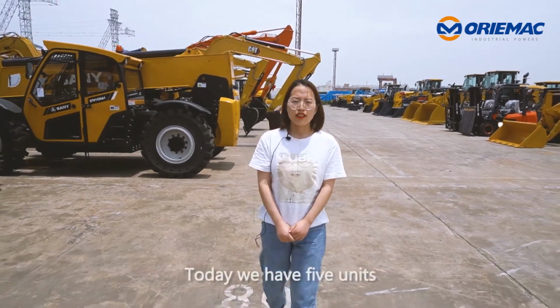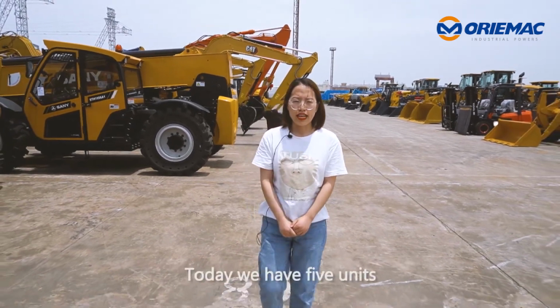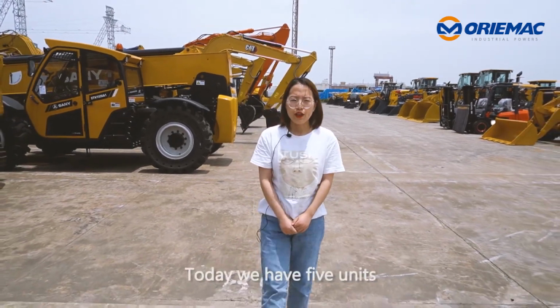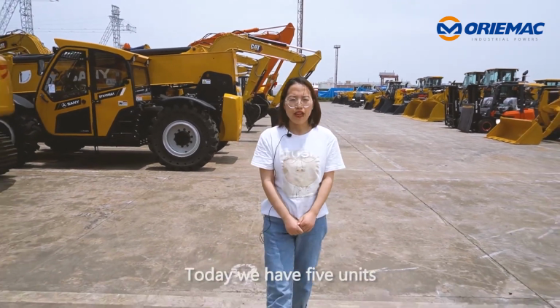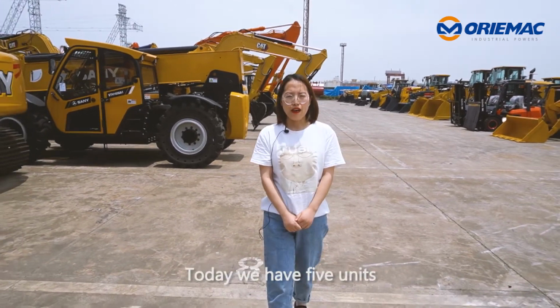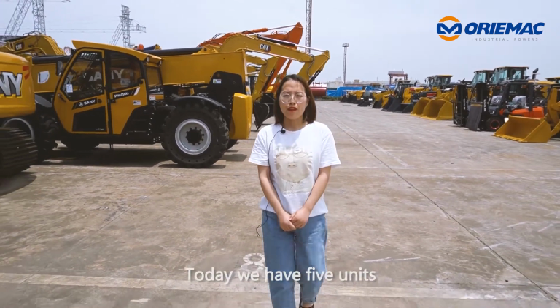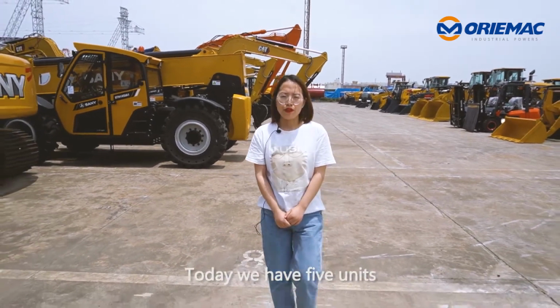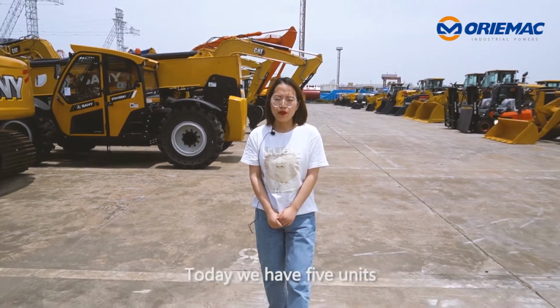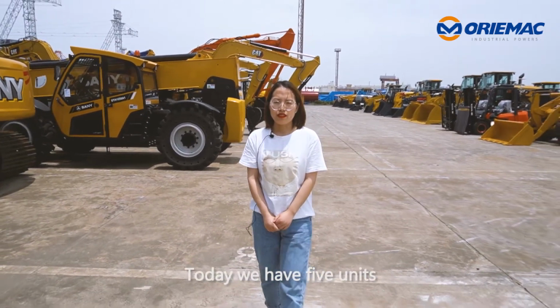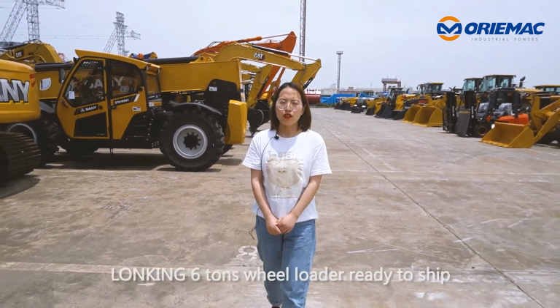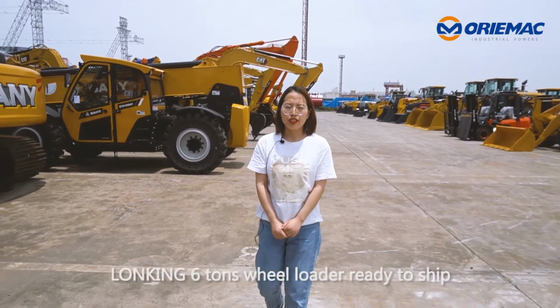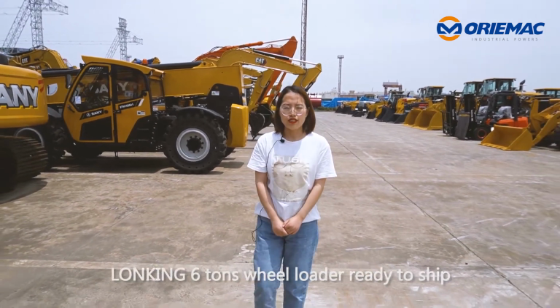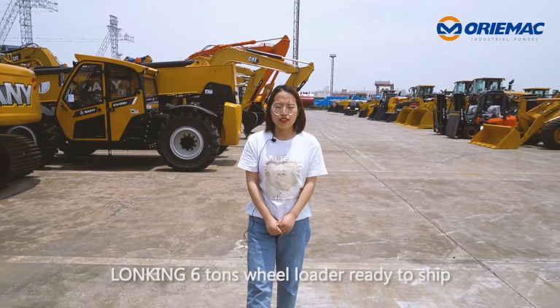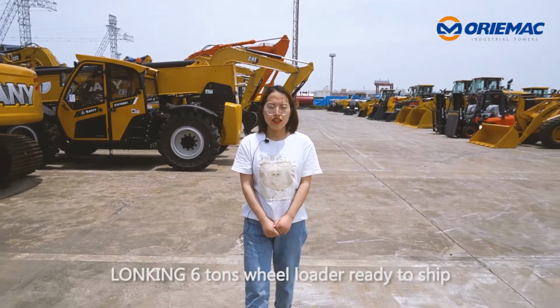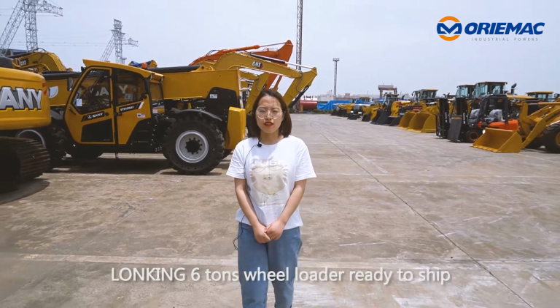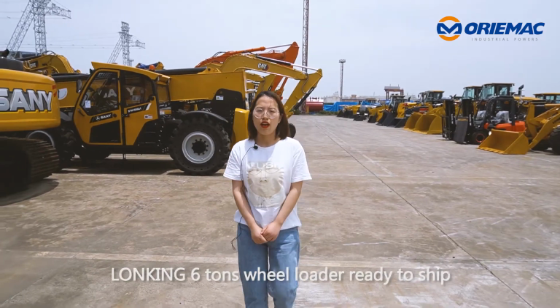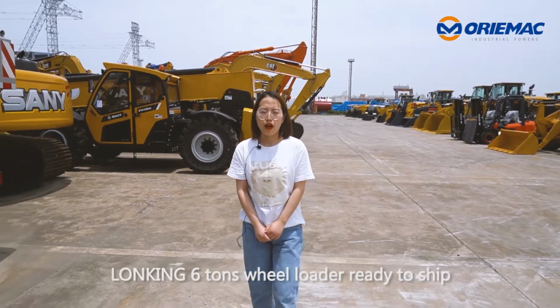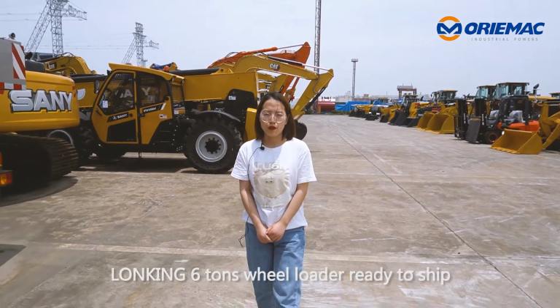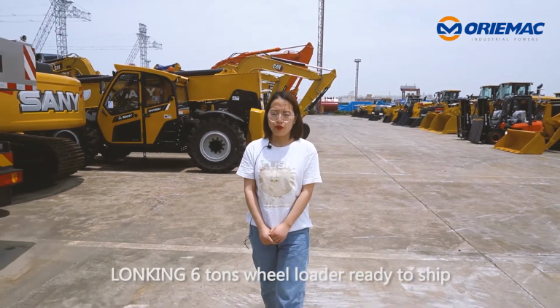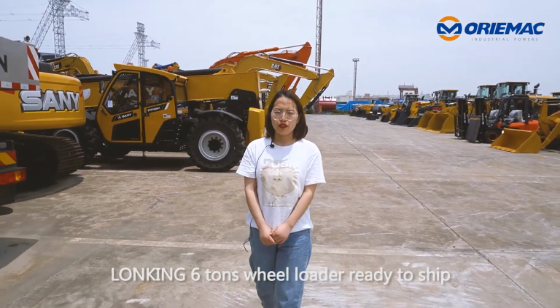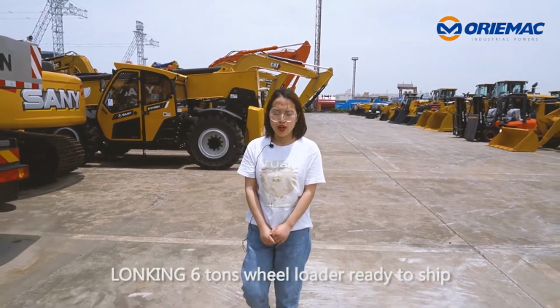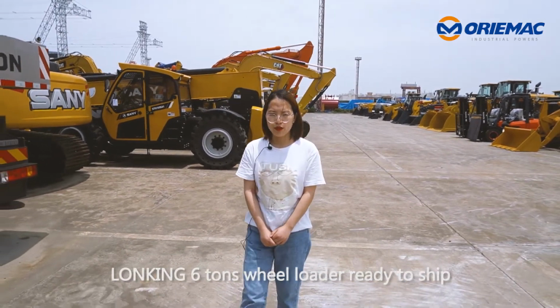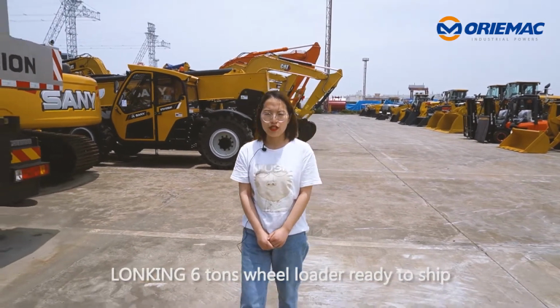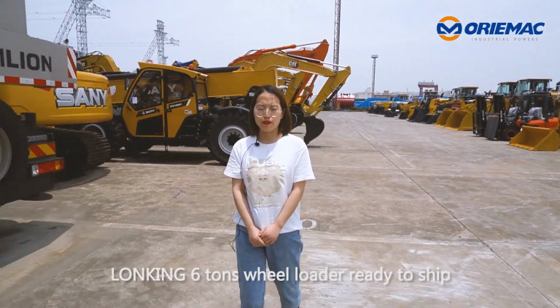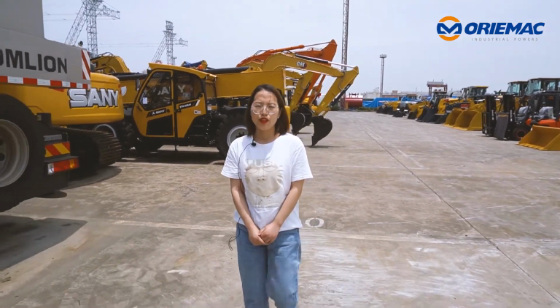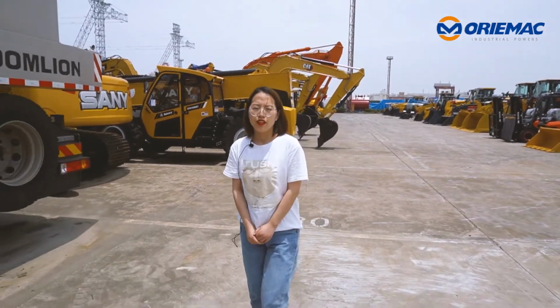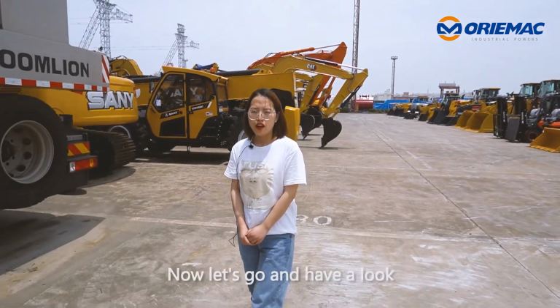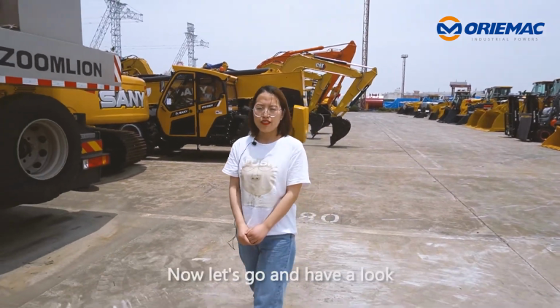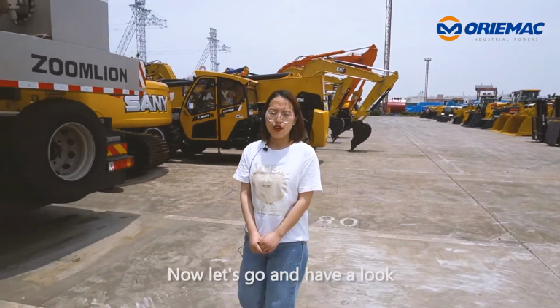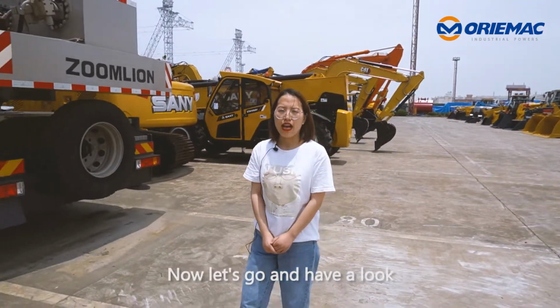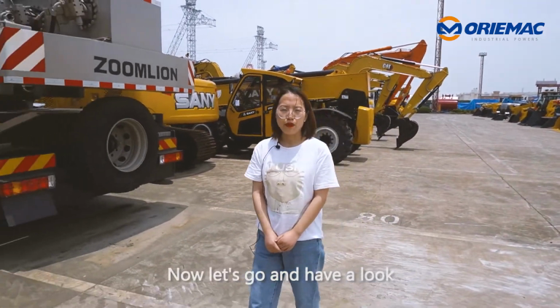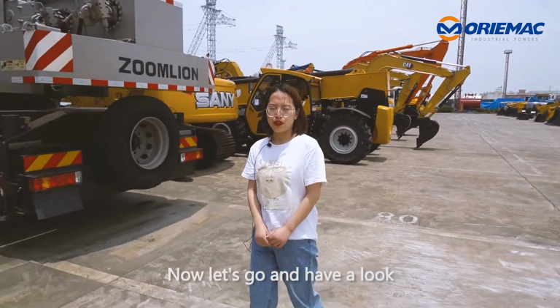Today, we have 5 units Lungking 6-10s wire loaders ready to ship. Now, let's go and have a look.